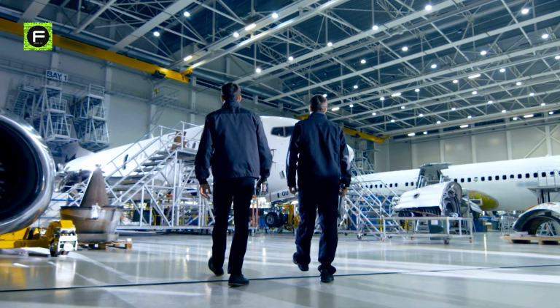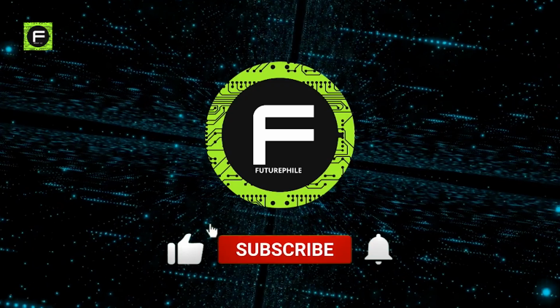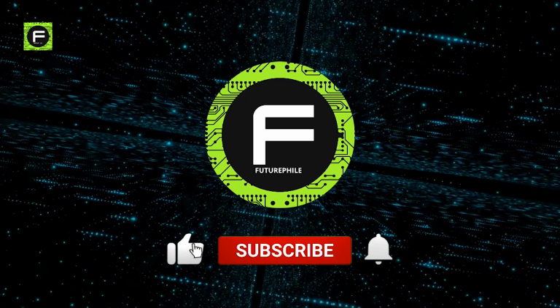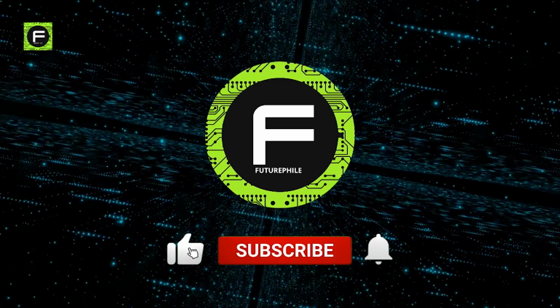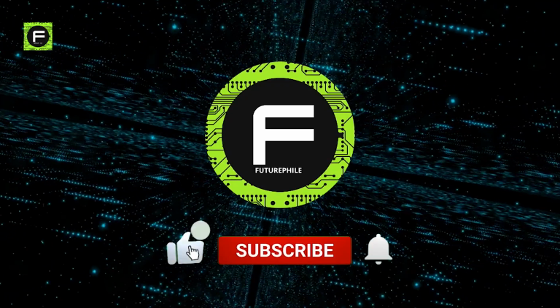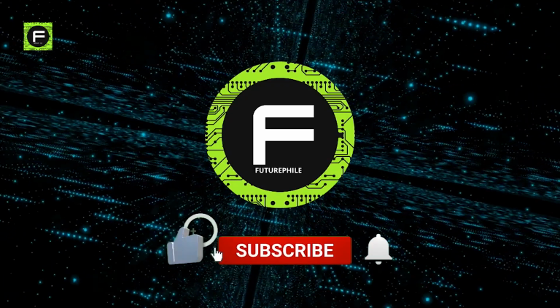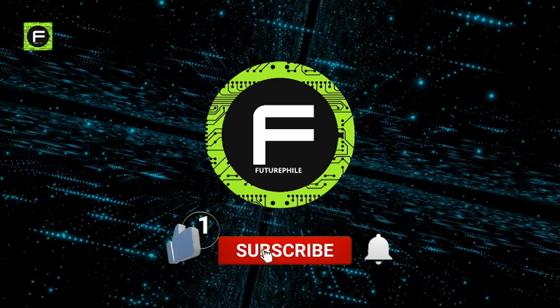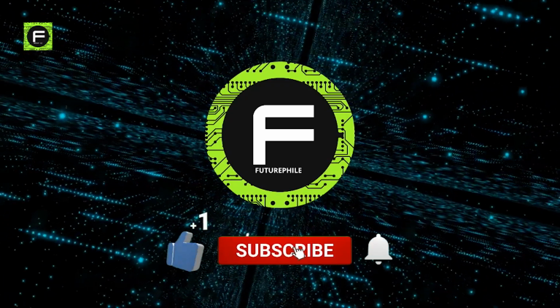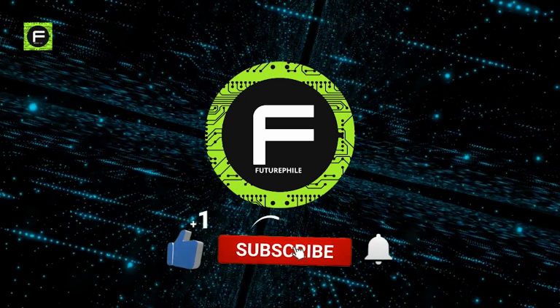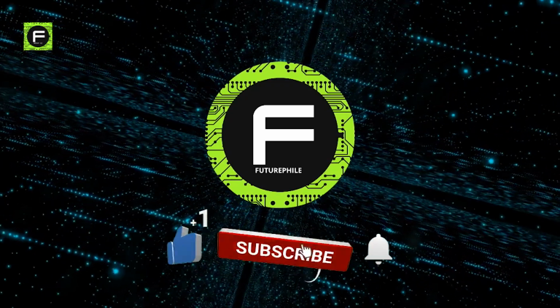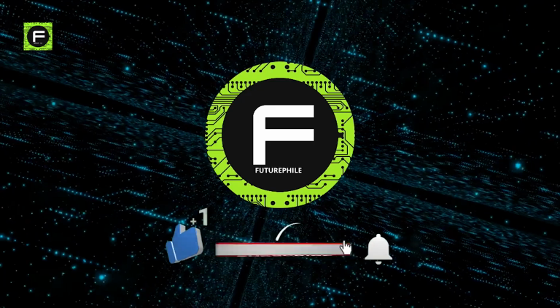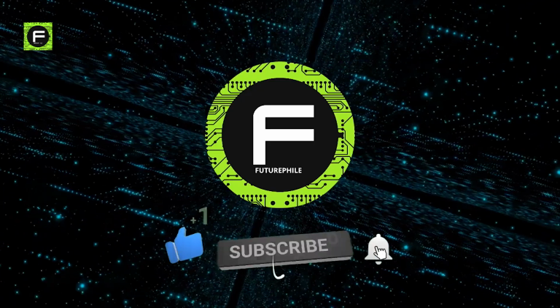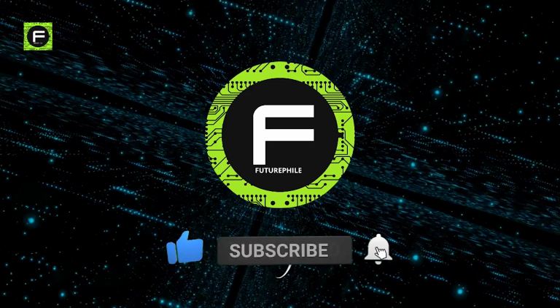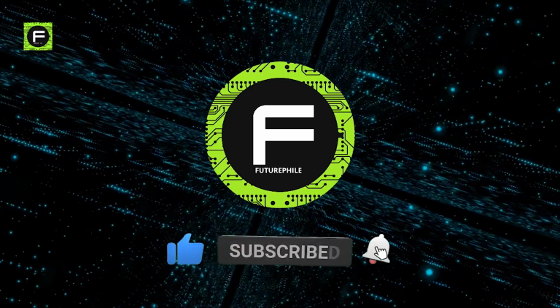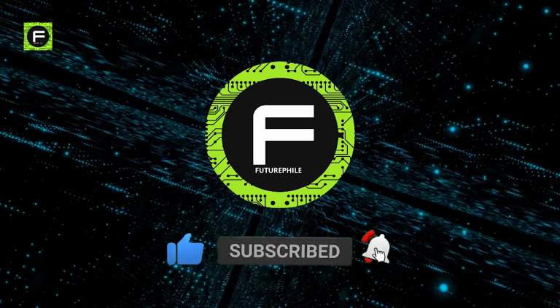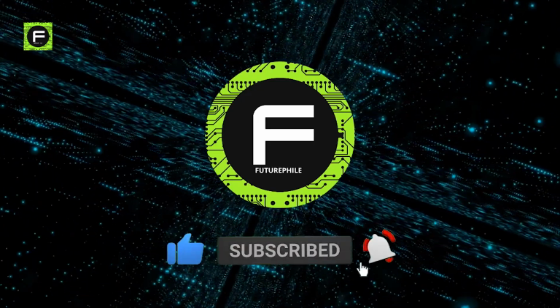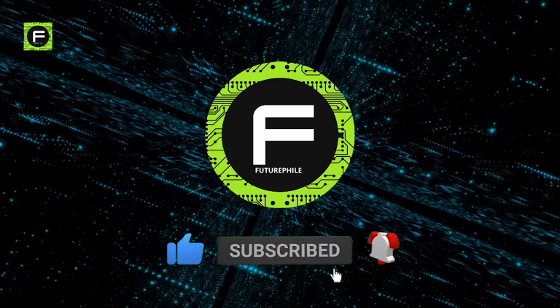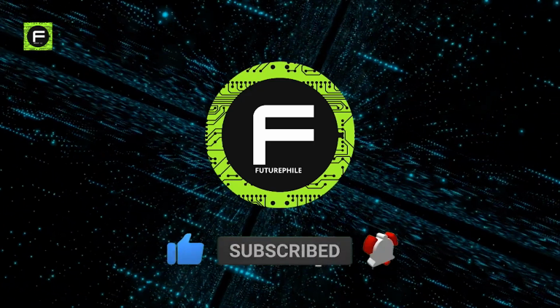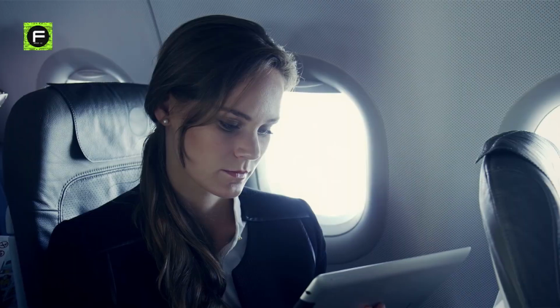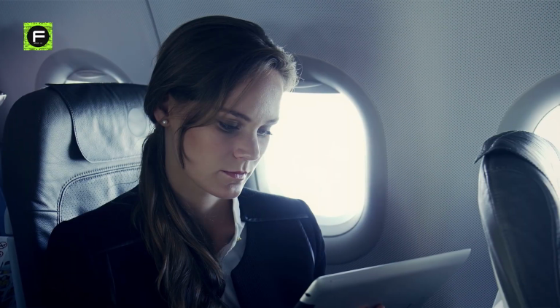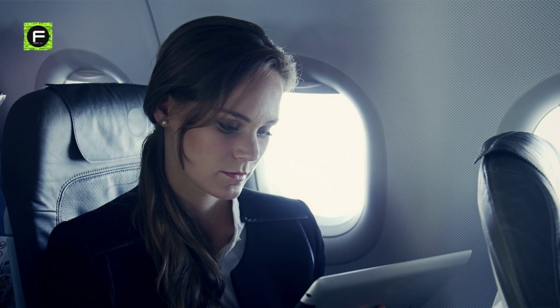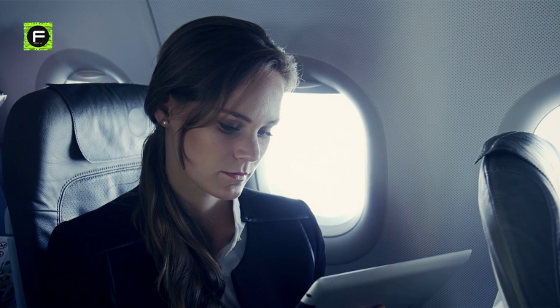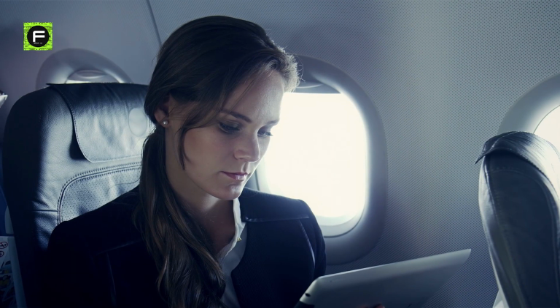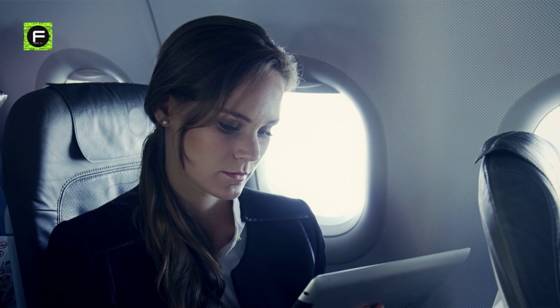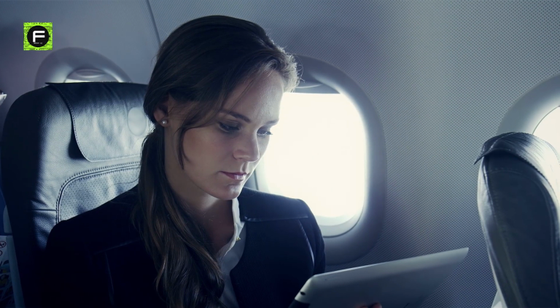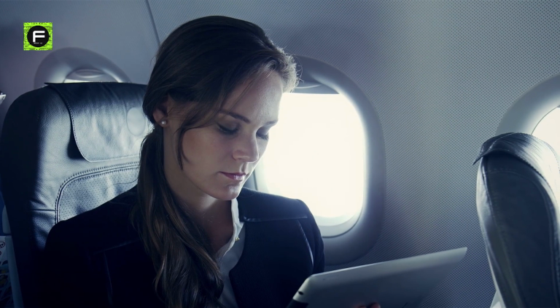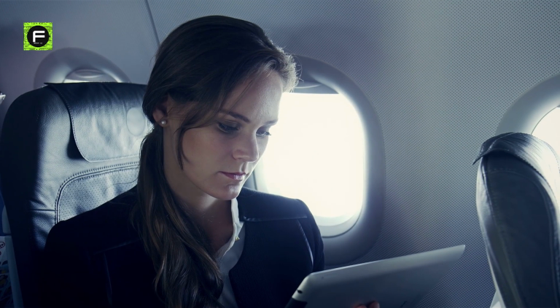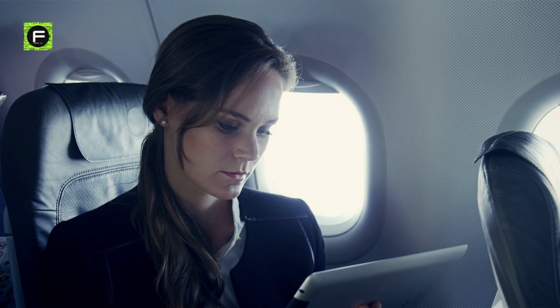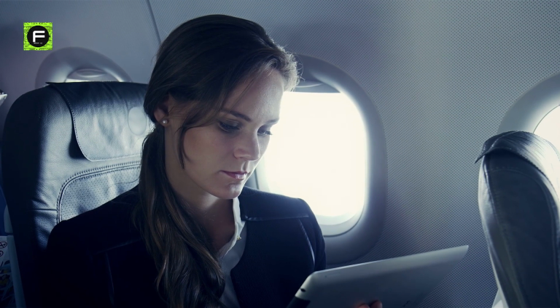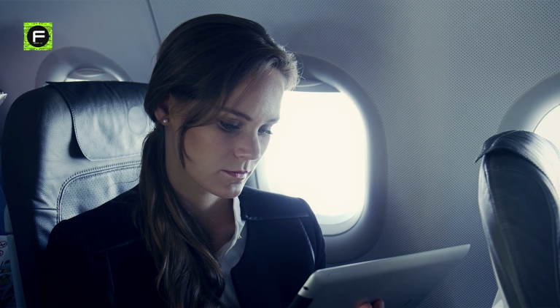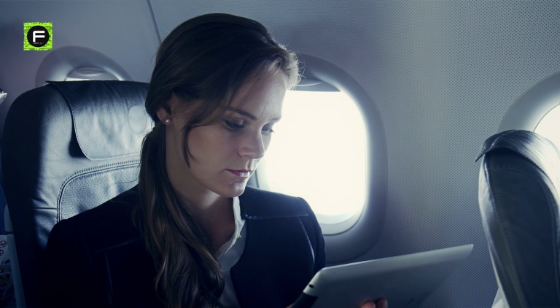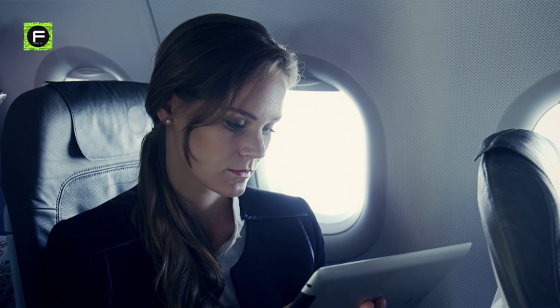If you are new here, please don't forget to subscribe to our channel Futurephile to watch more fascinating videos on futuristic tech.